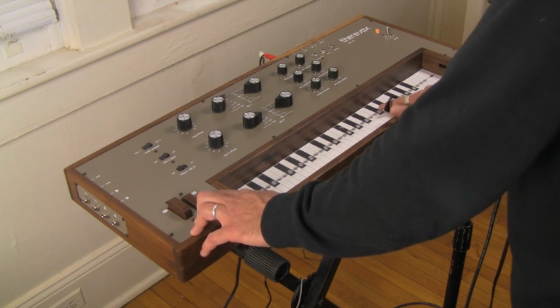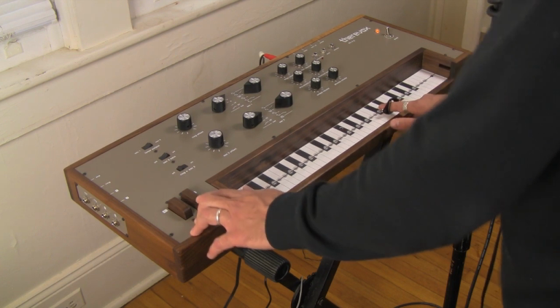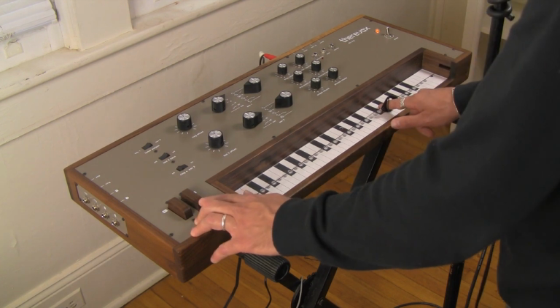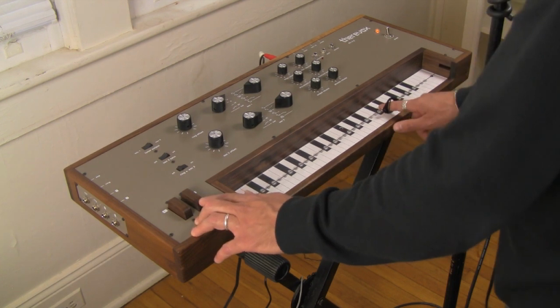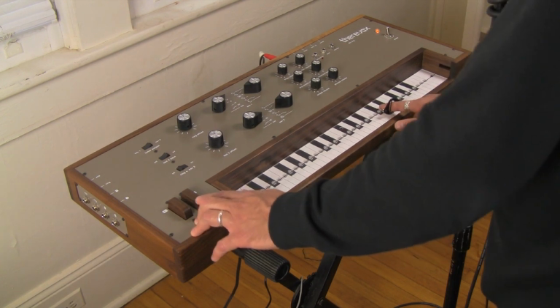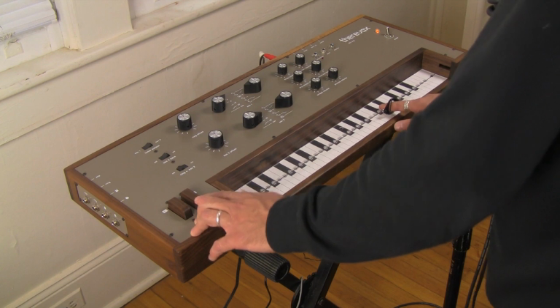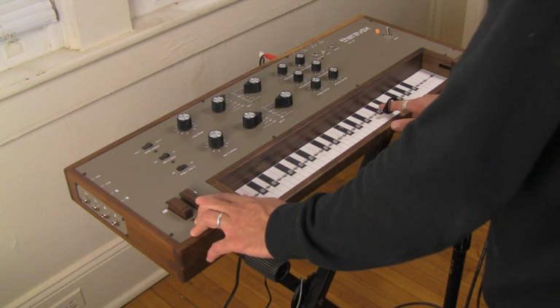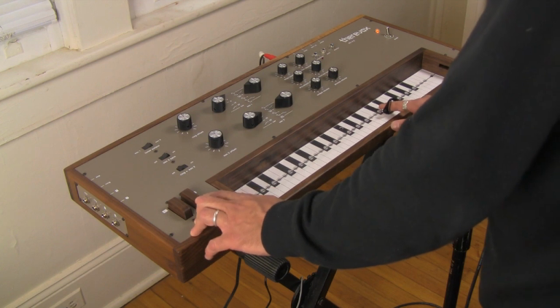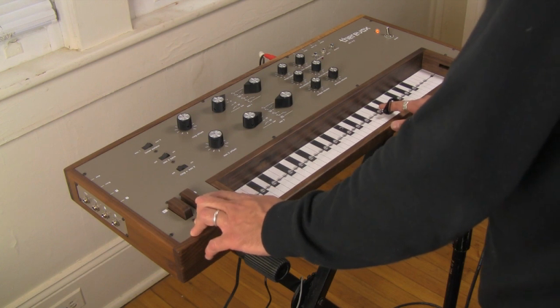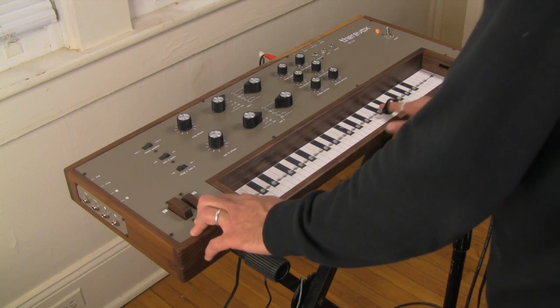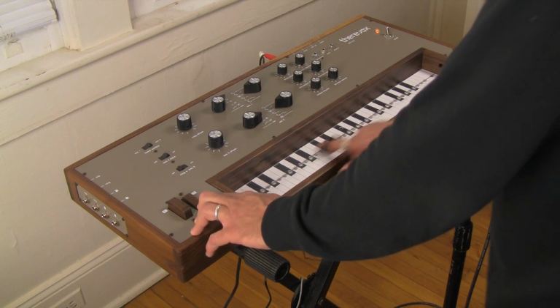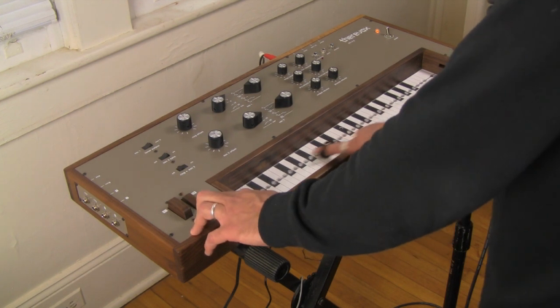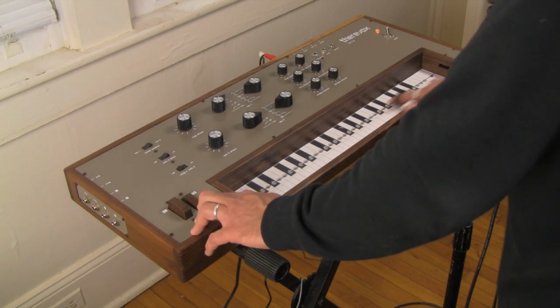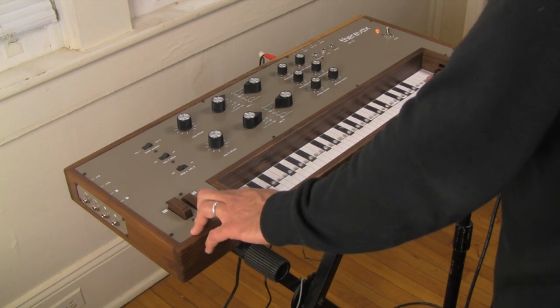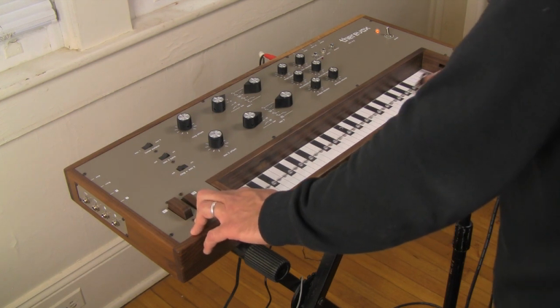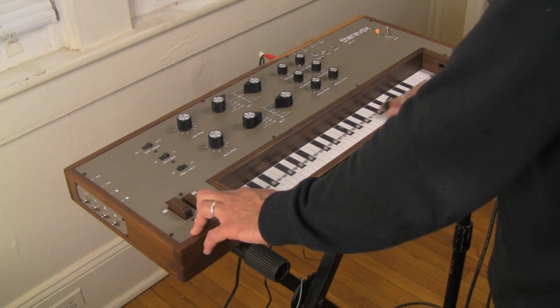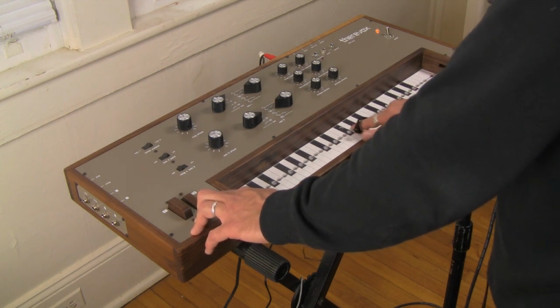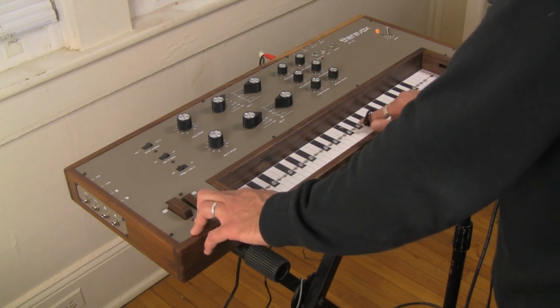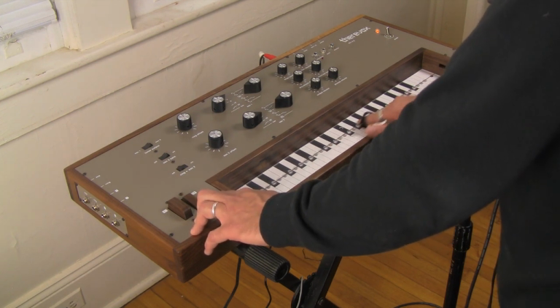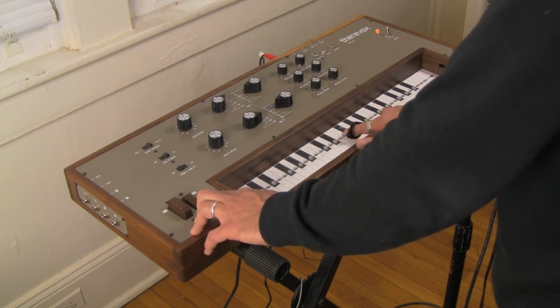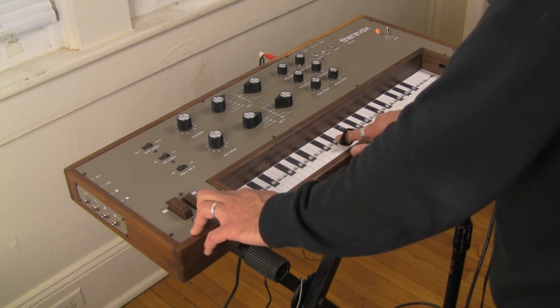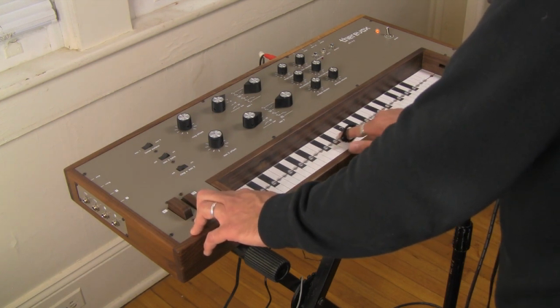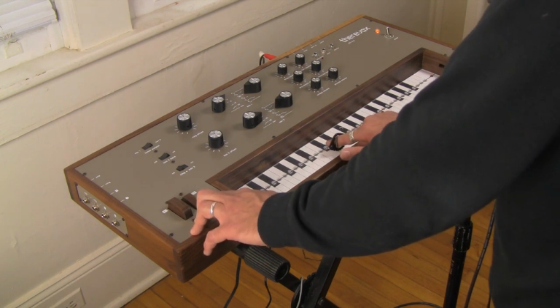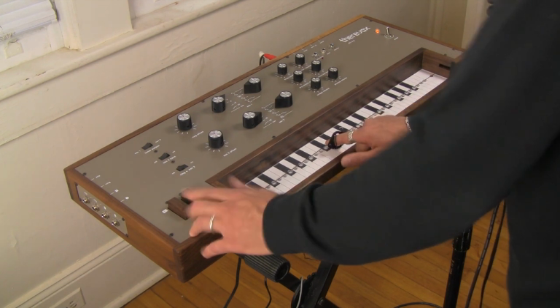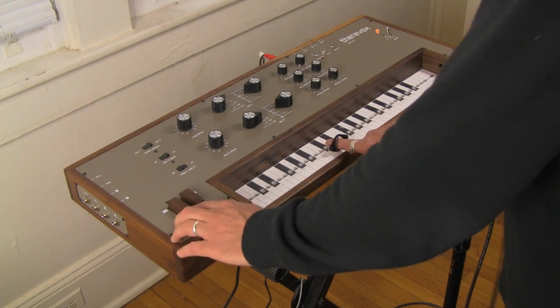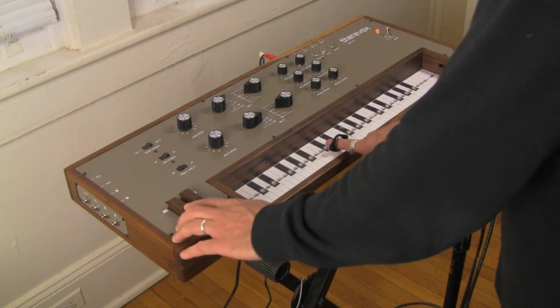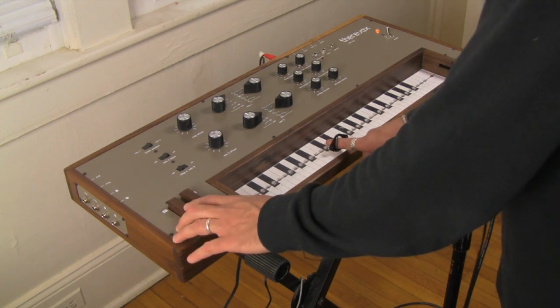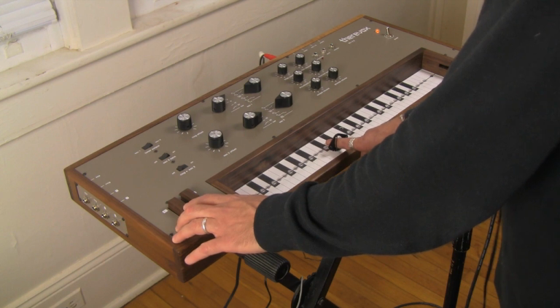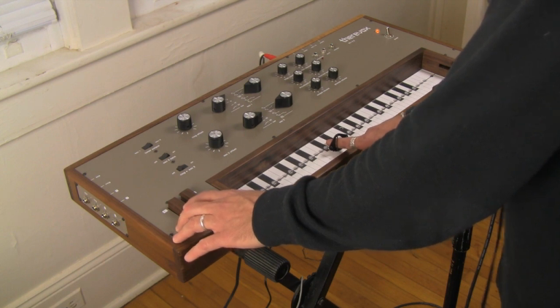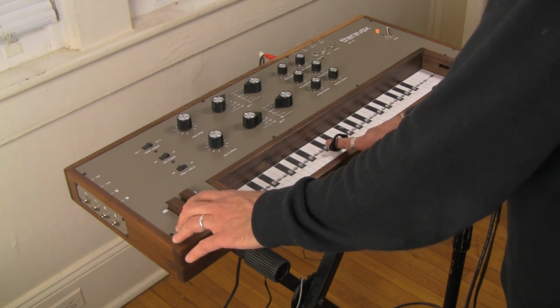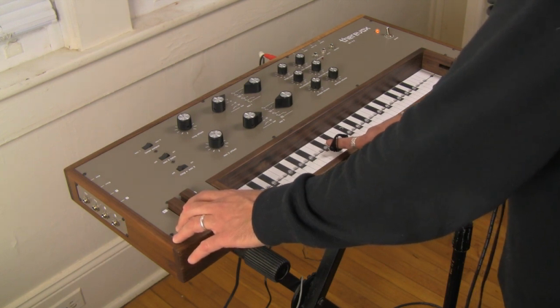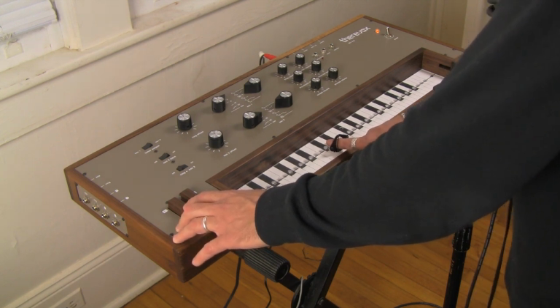I'm obviously doing a theremin here — you can make theremin-like noises.